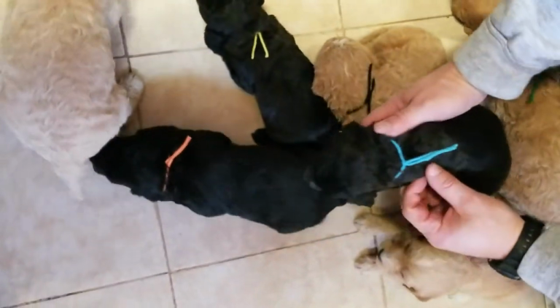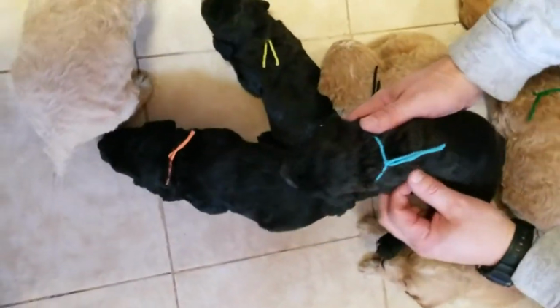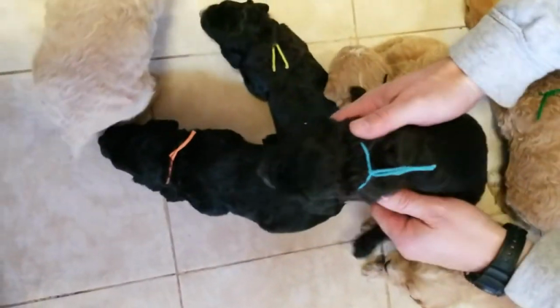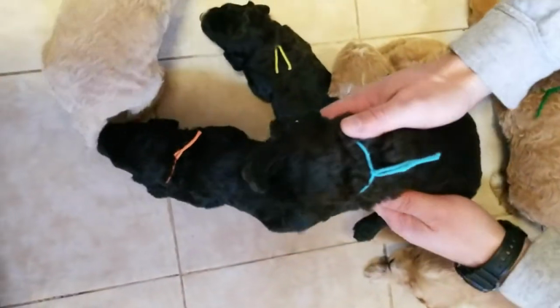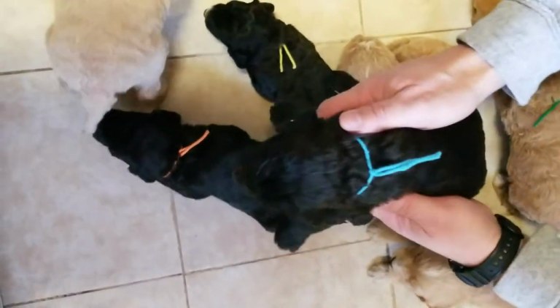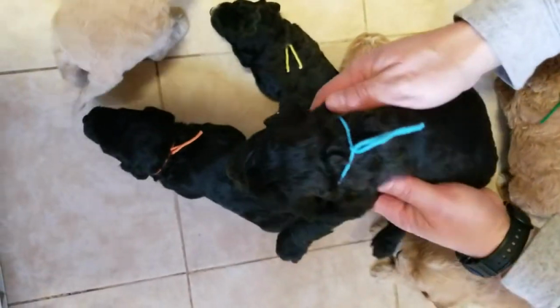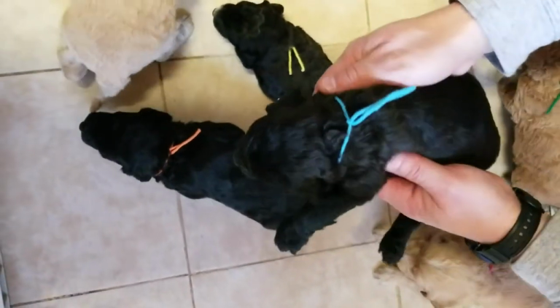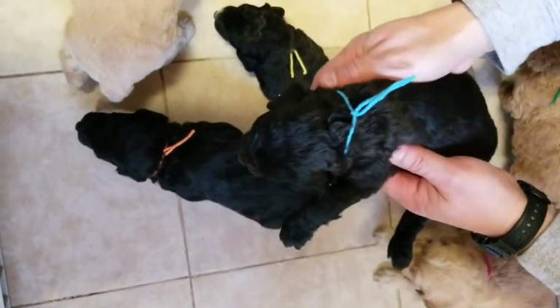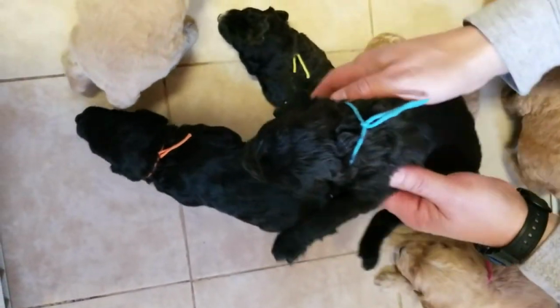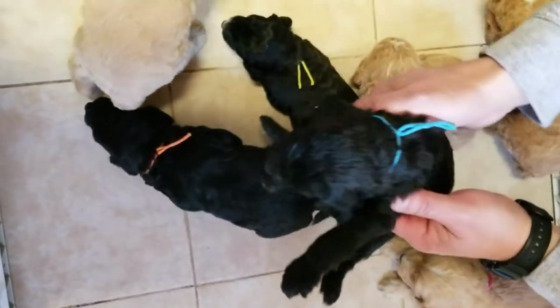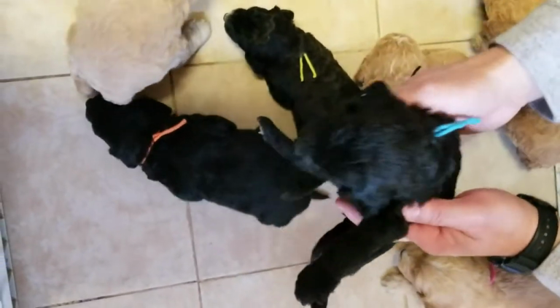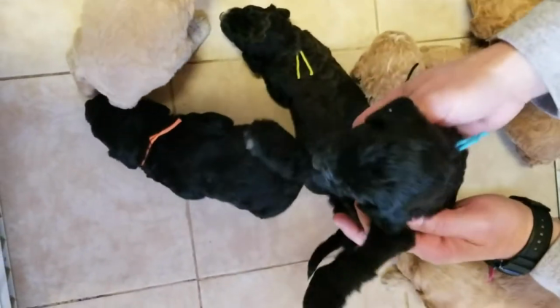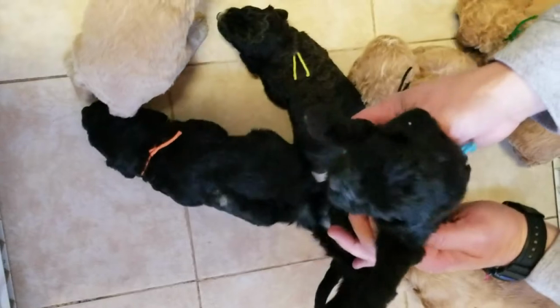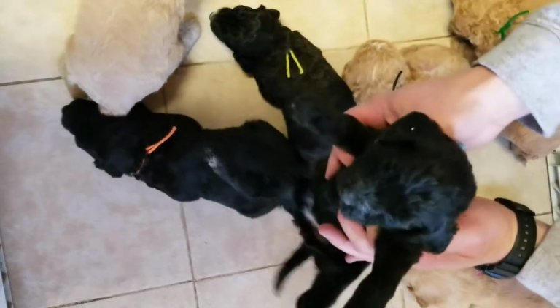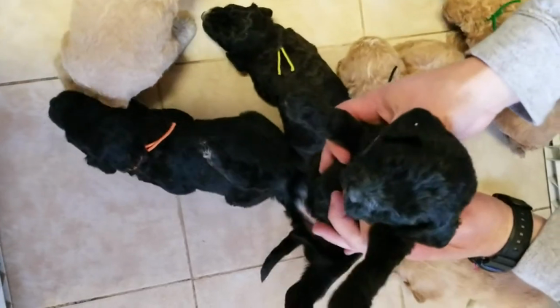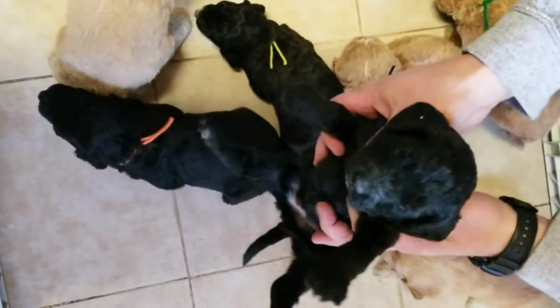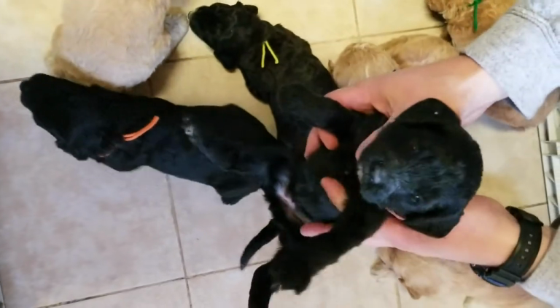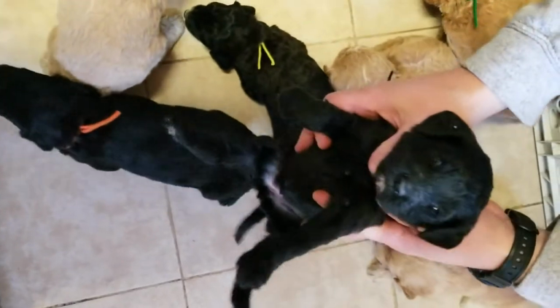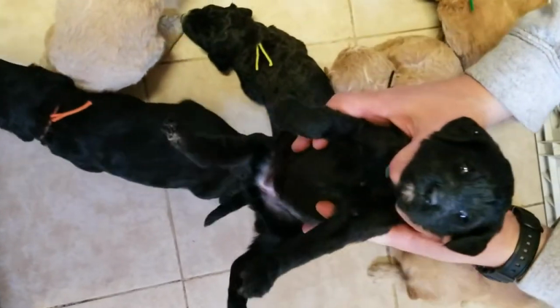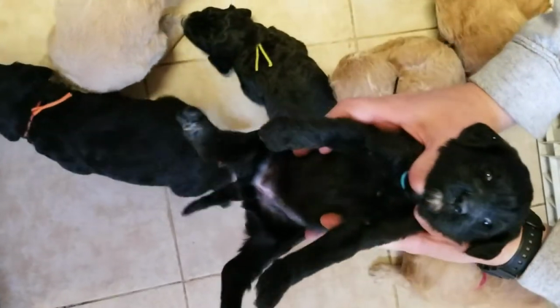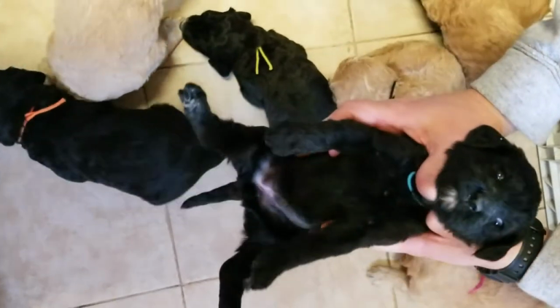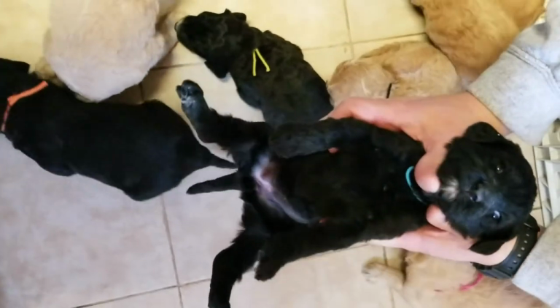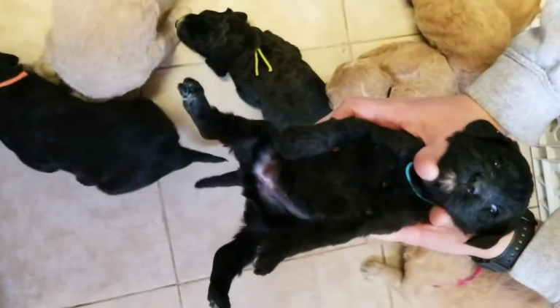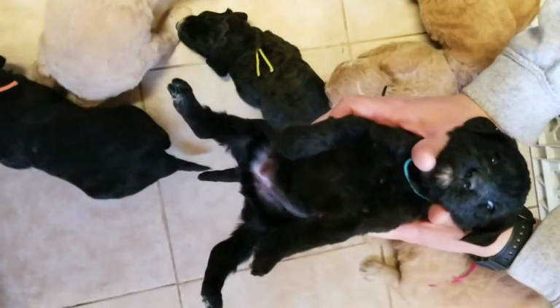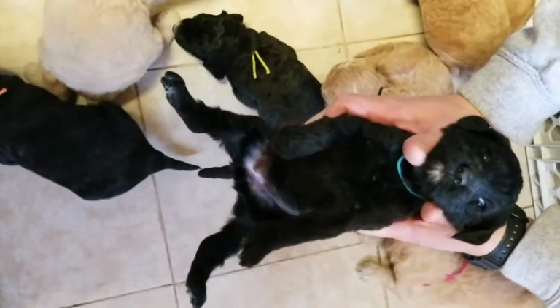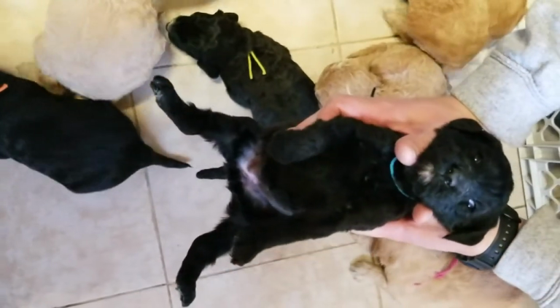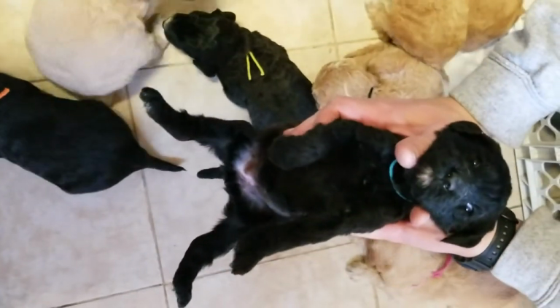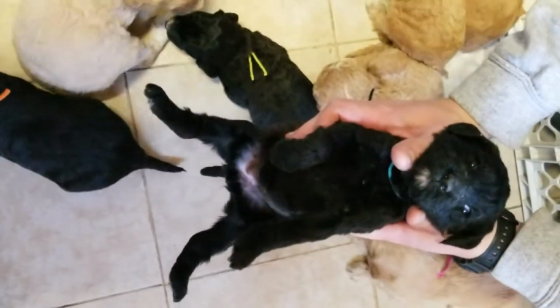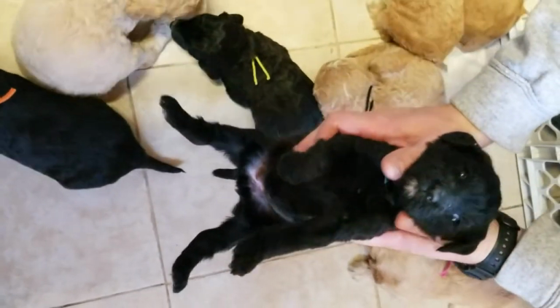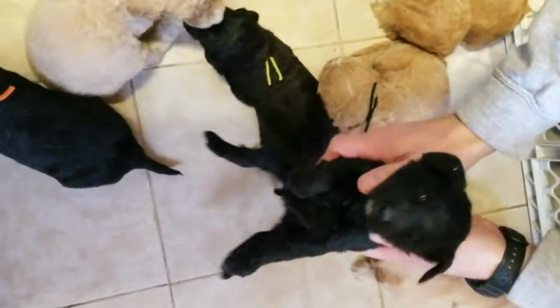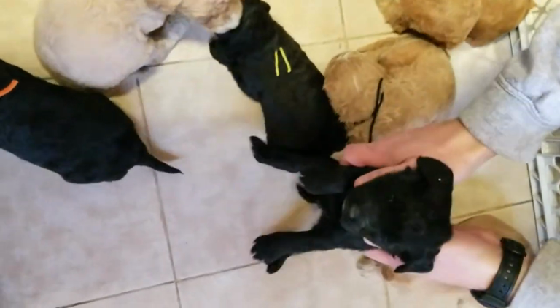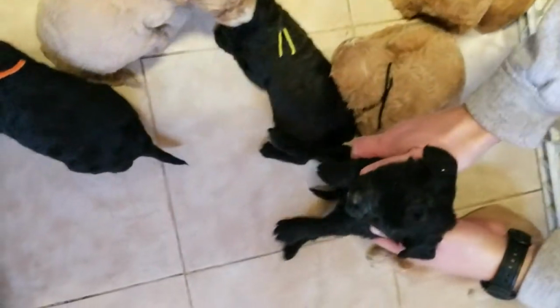This is the turquoise ribbon female. She just has the little white chin.